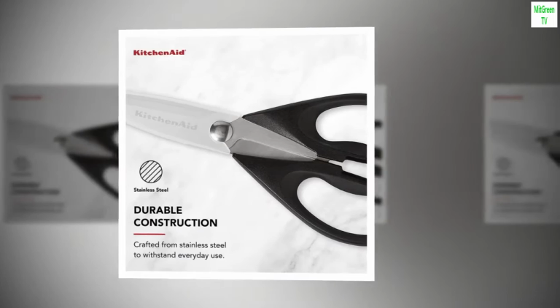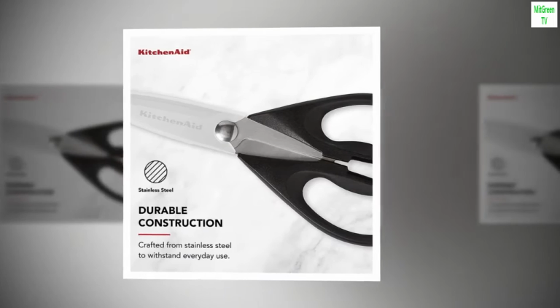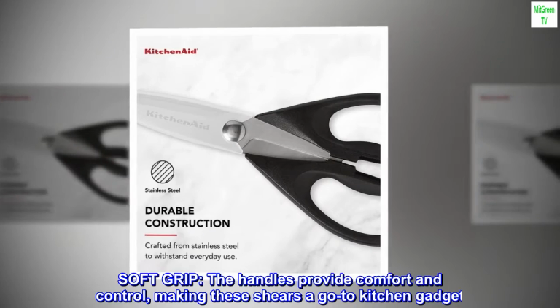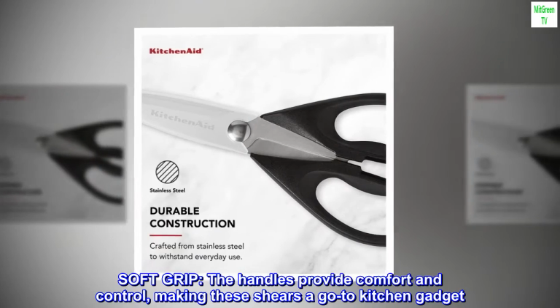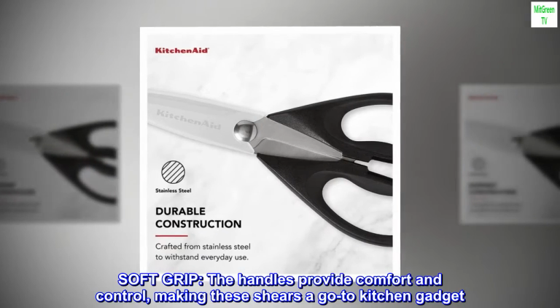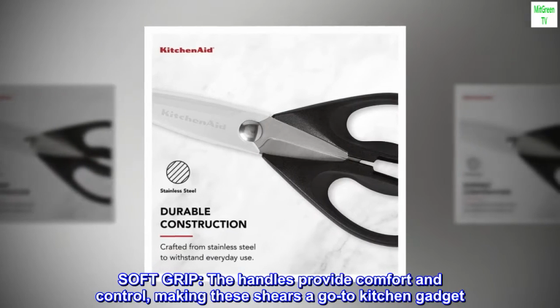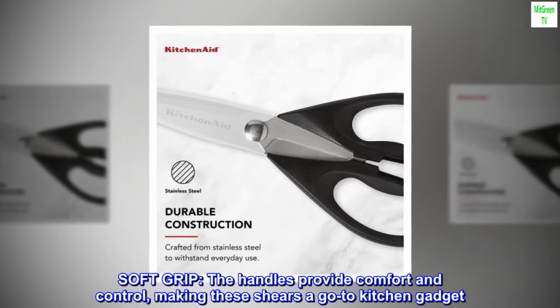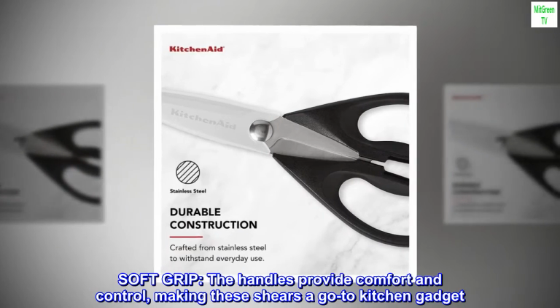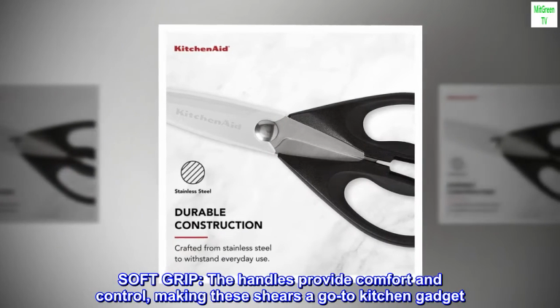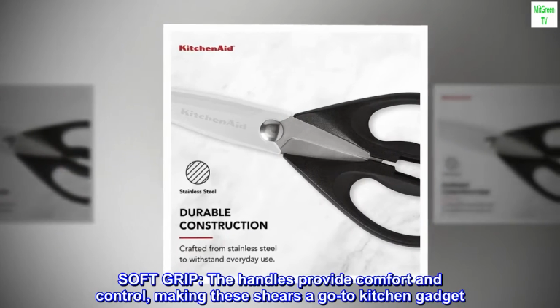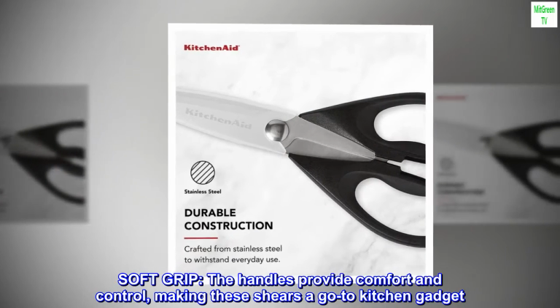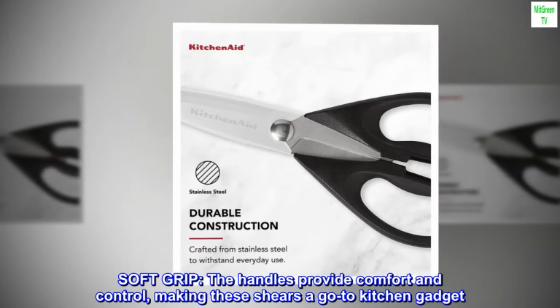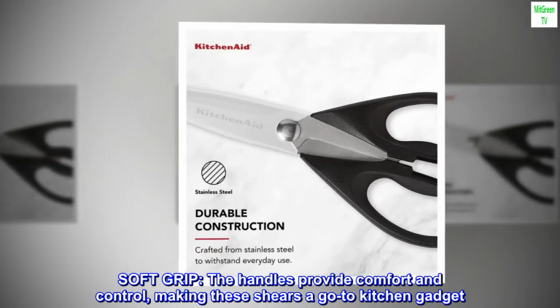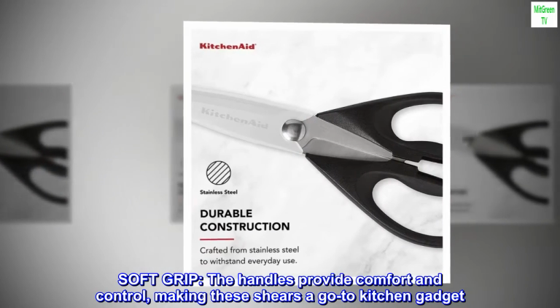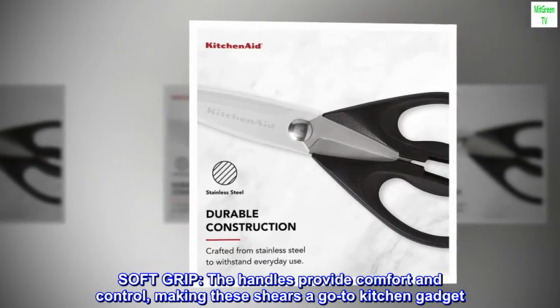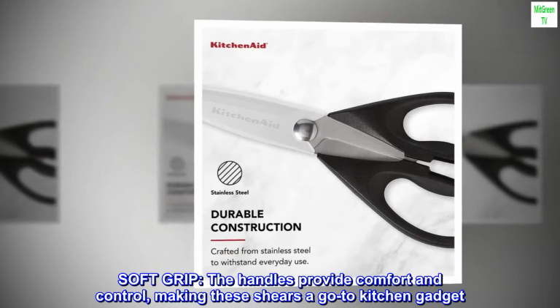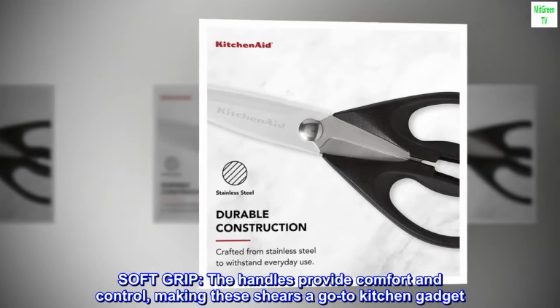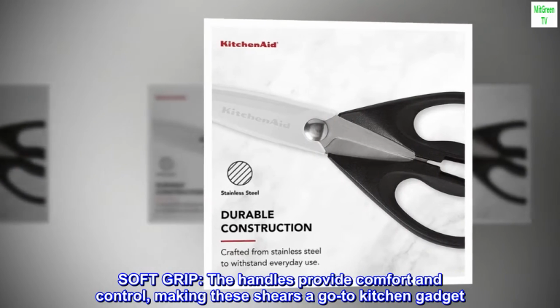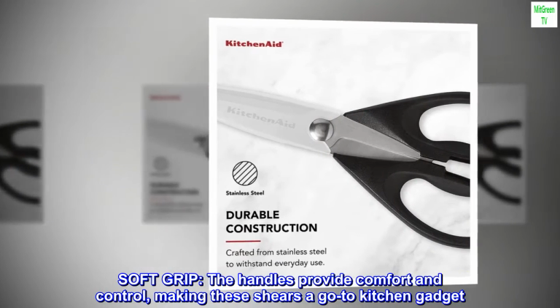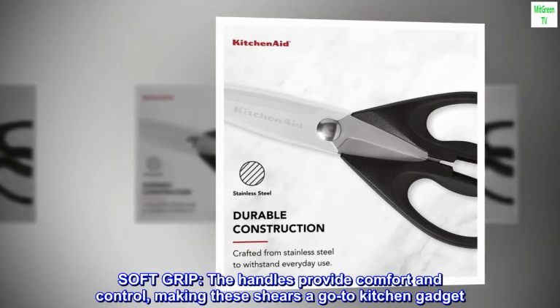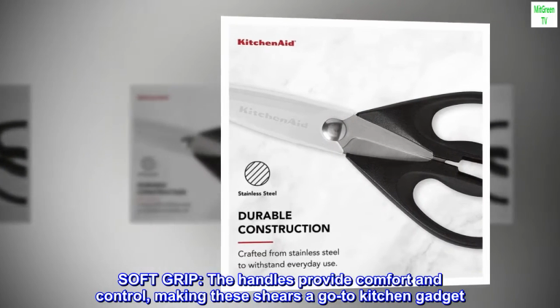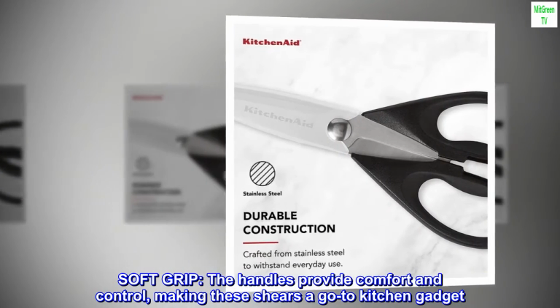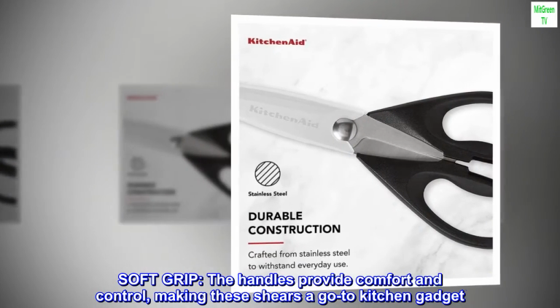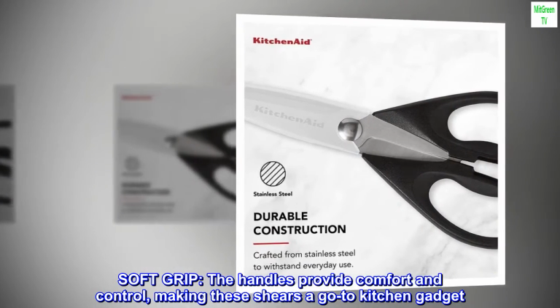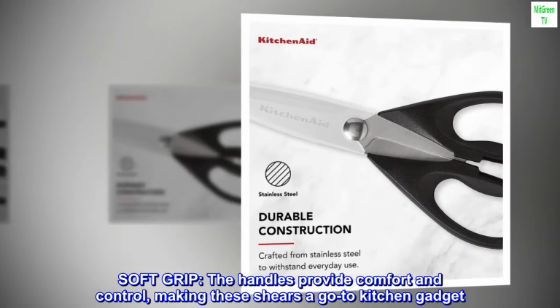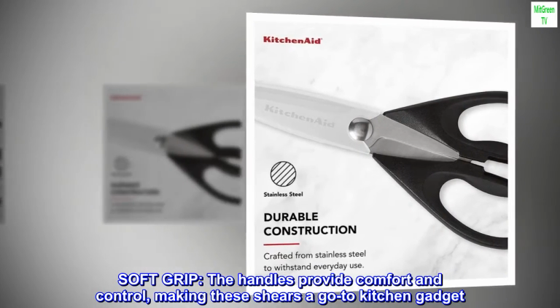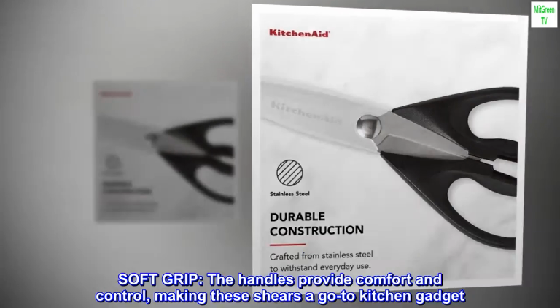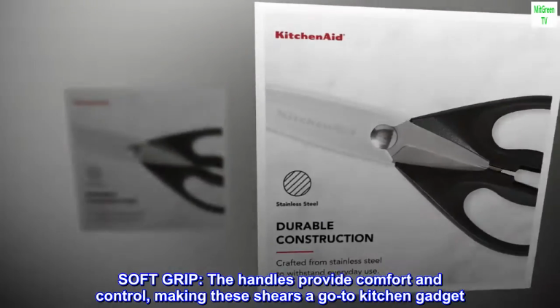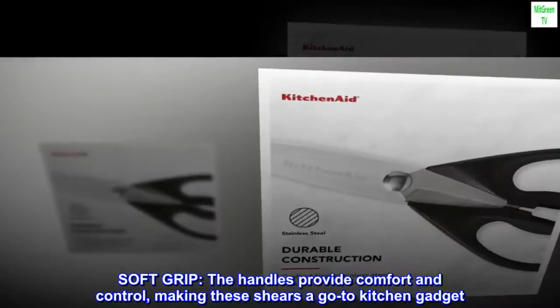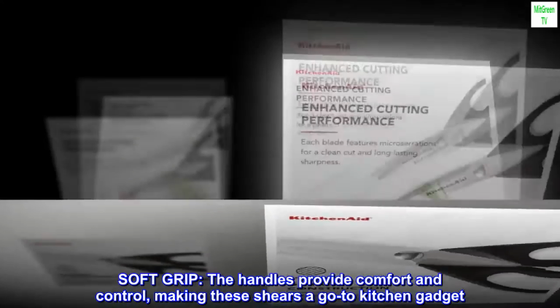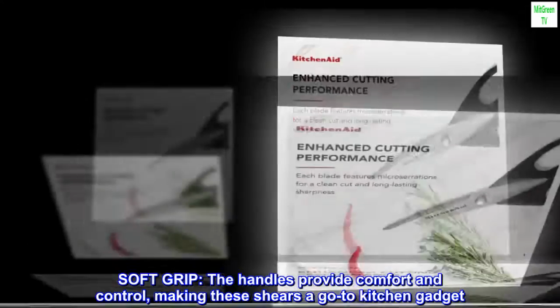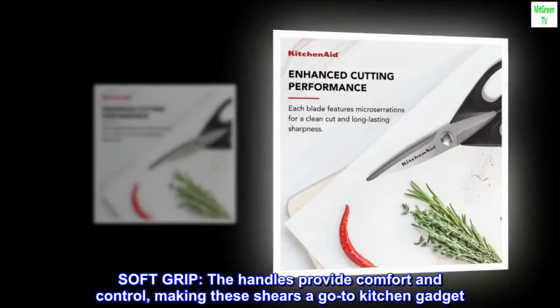Soft Grip. The handles provide comfort and control, making these shears a go-to kitchen gadget.